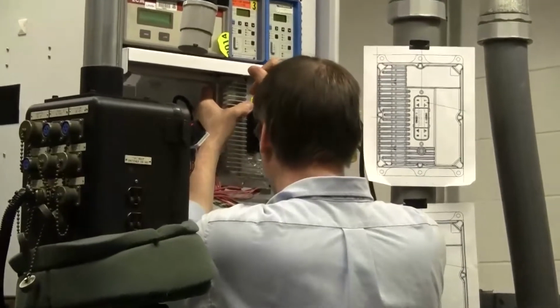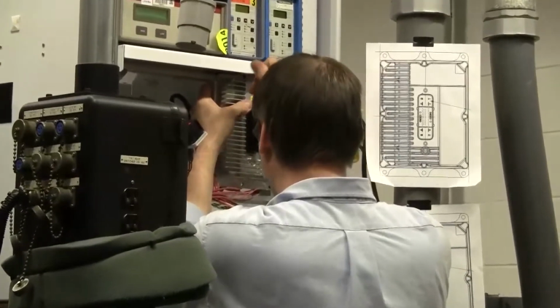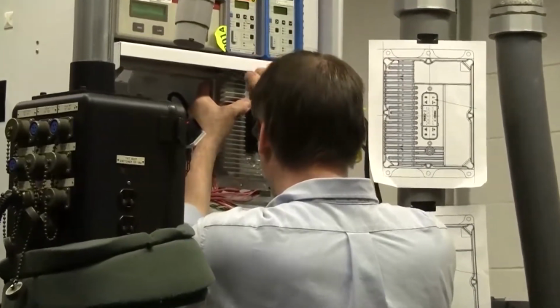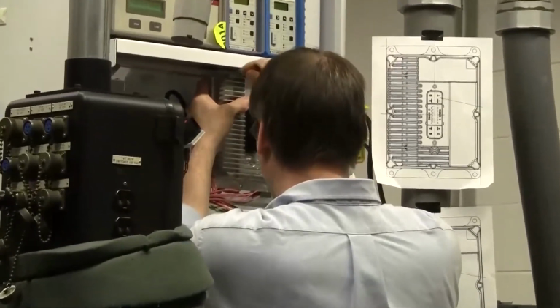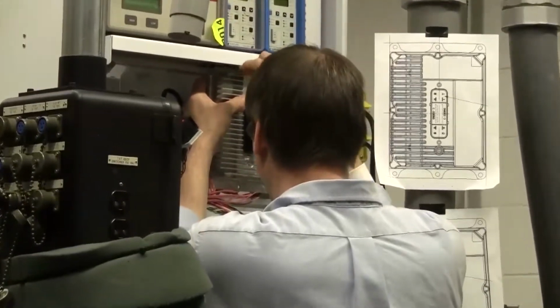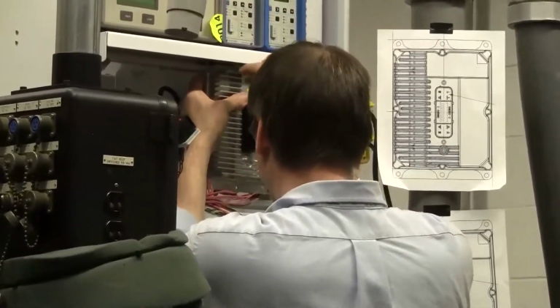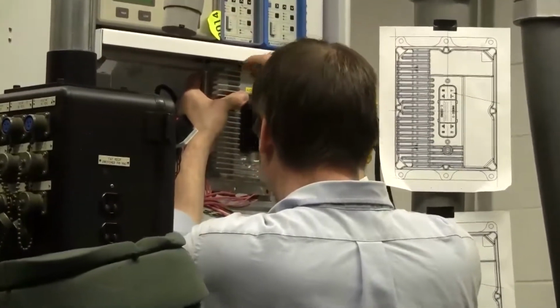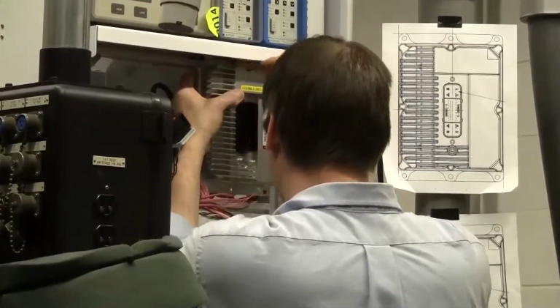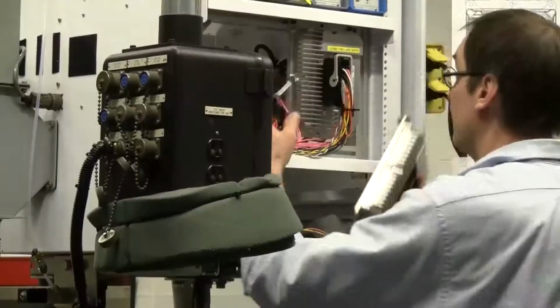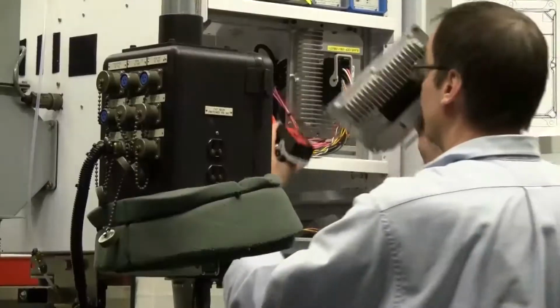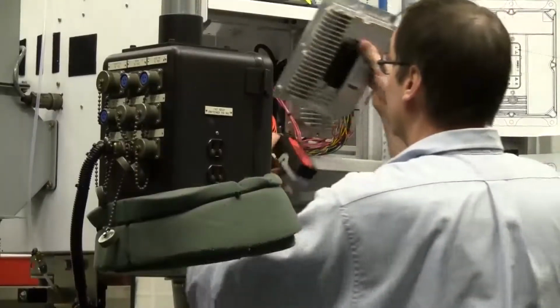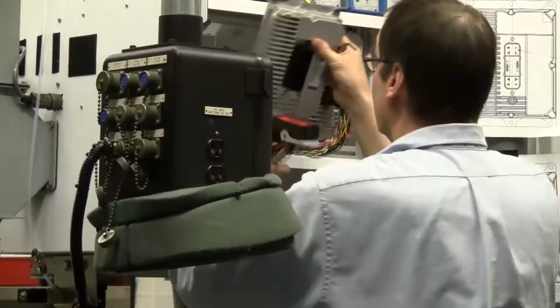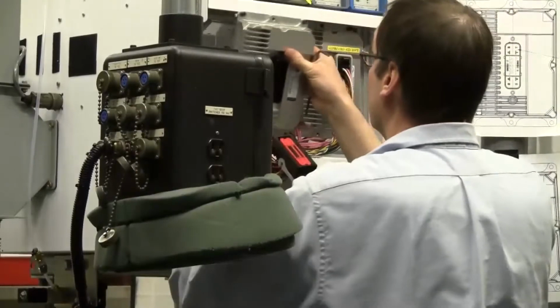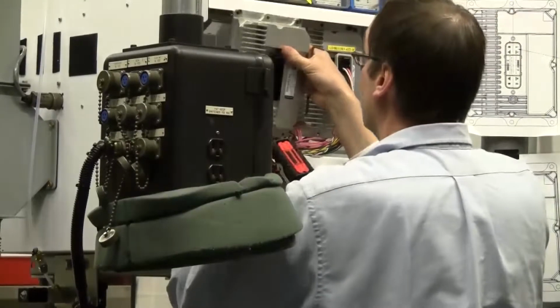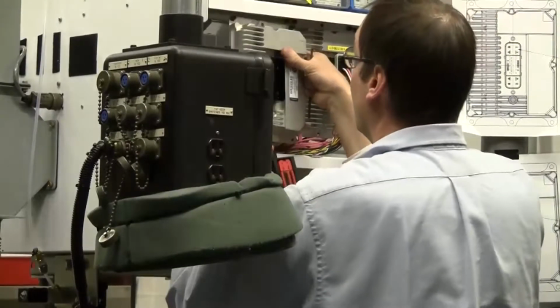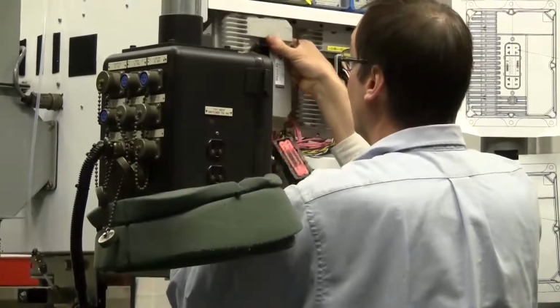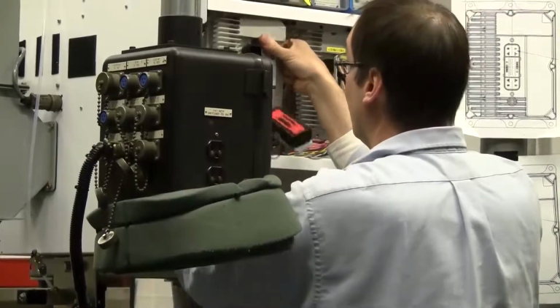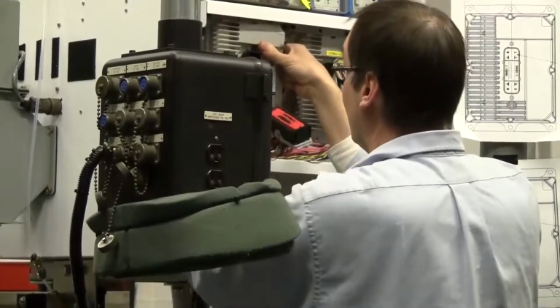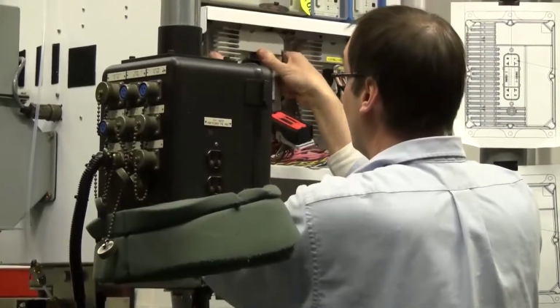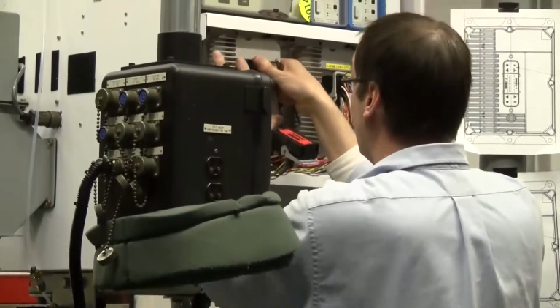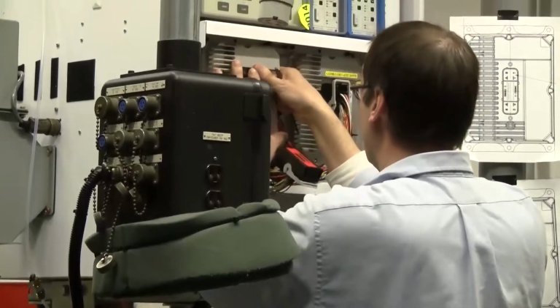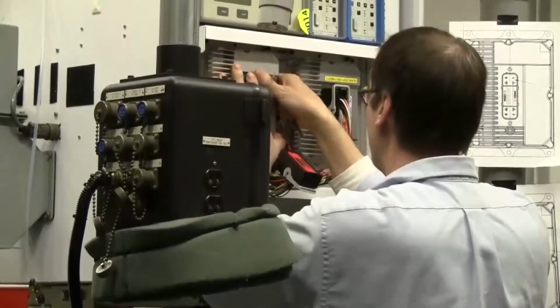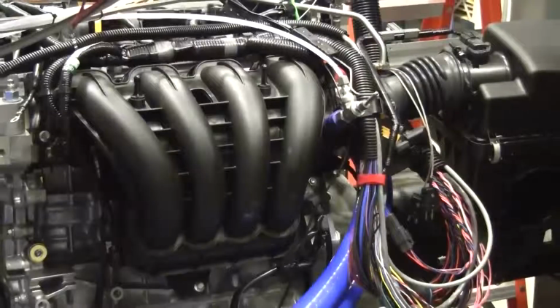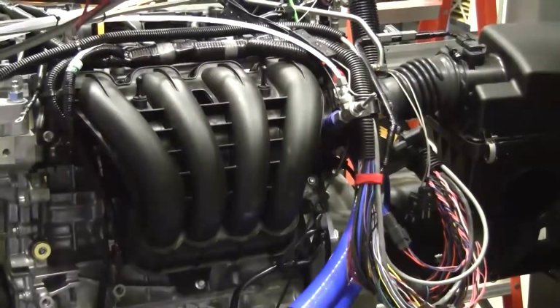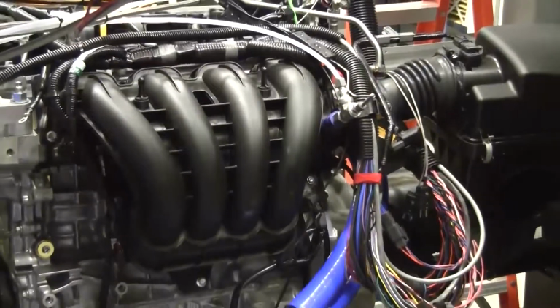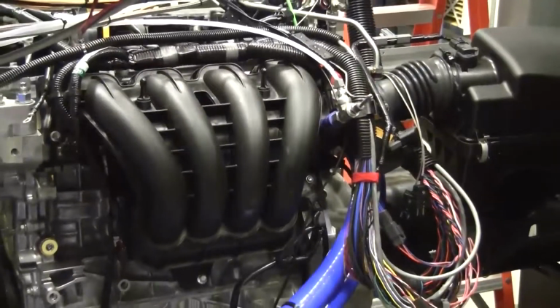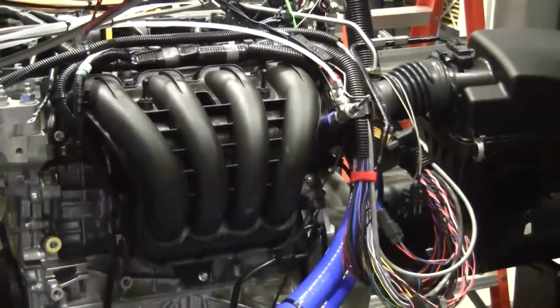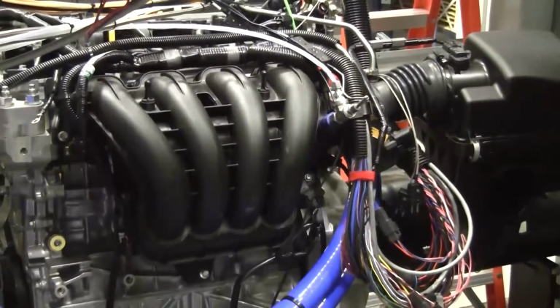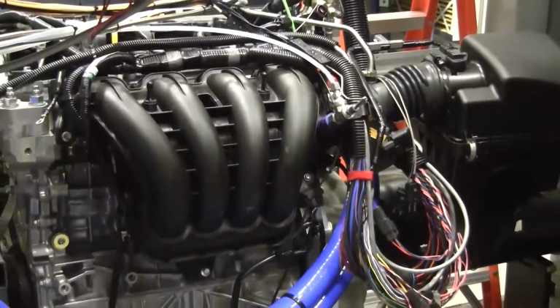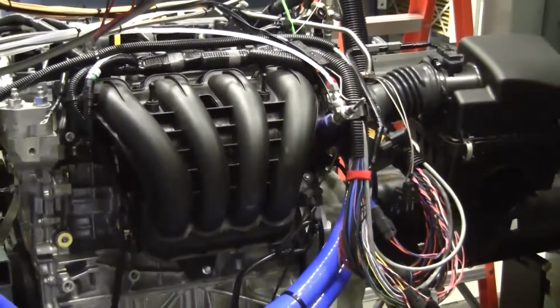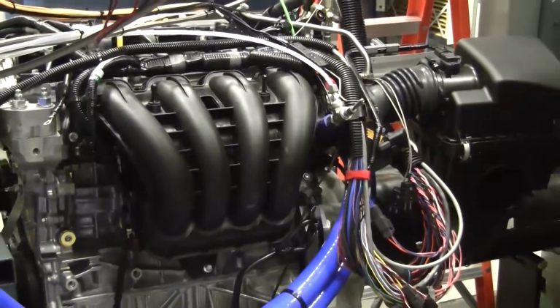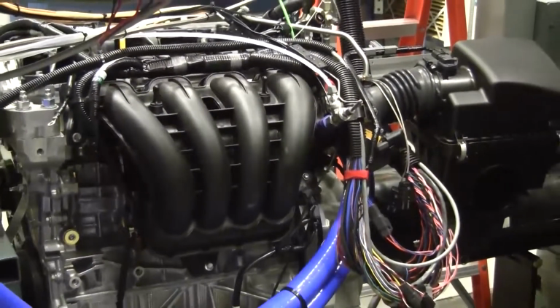With these tools, Southwest Research Institute engineers help our clients rapidly get engine test cells running and producing valuable data.